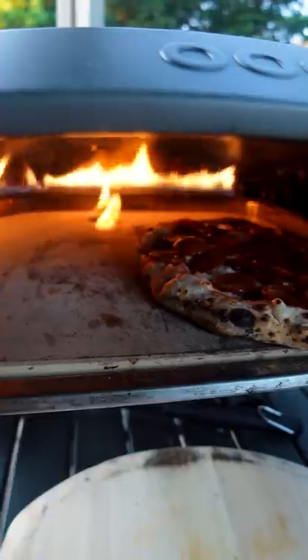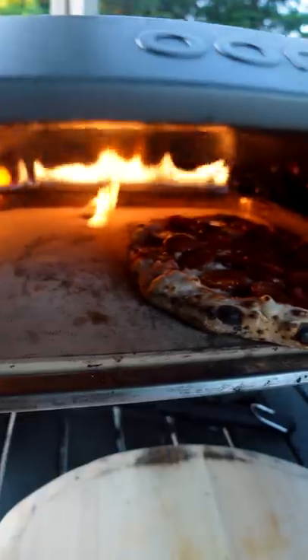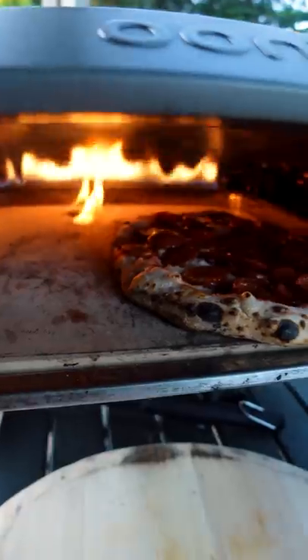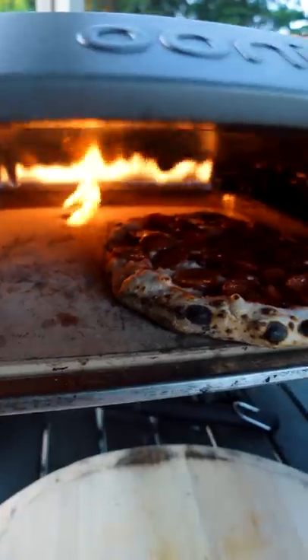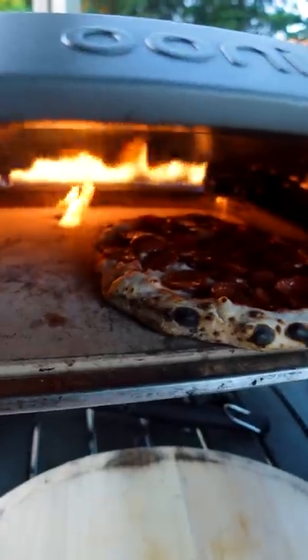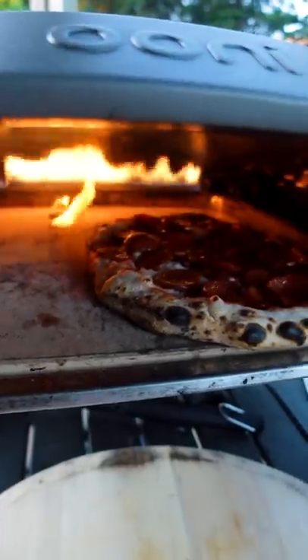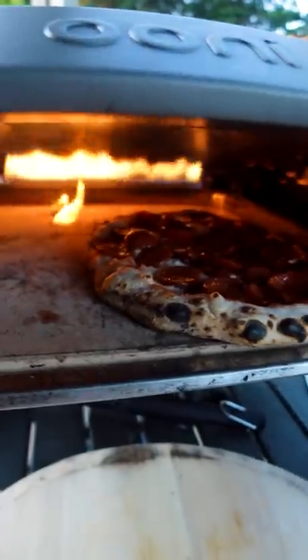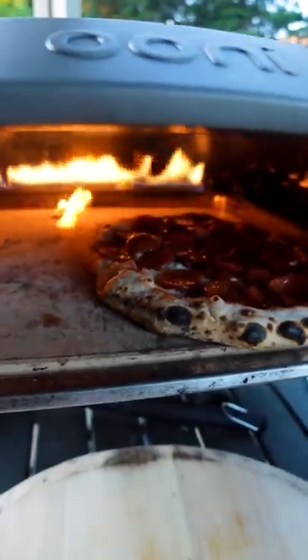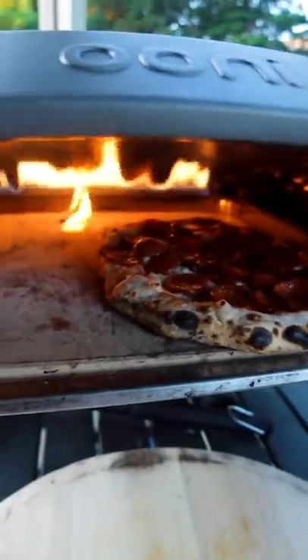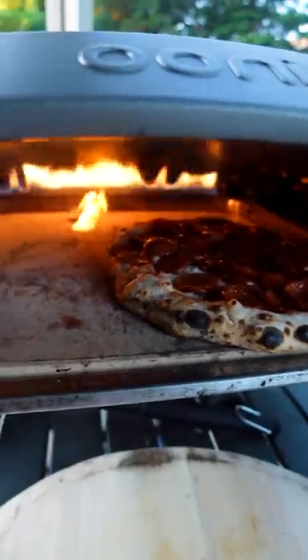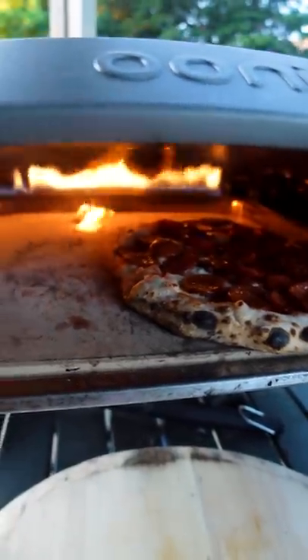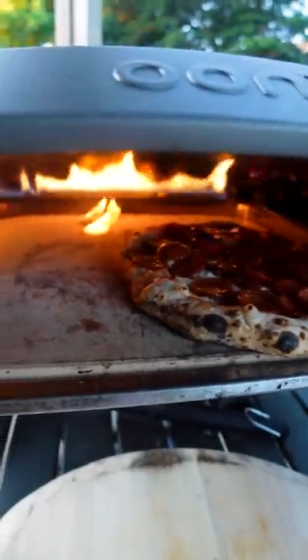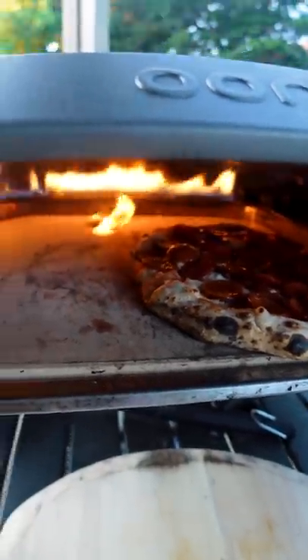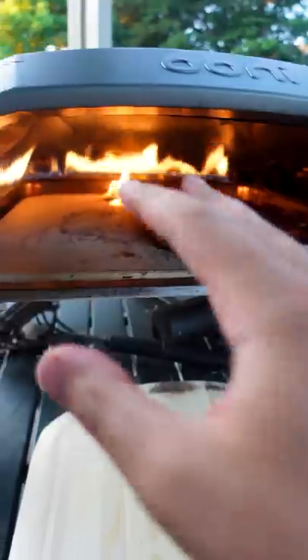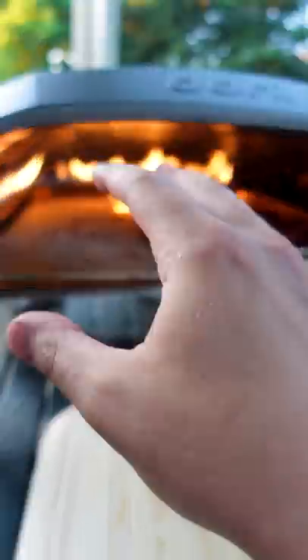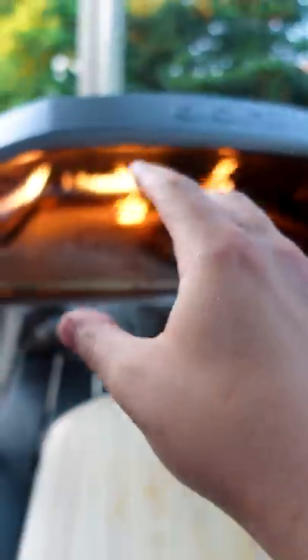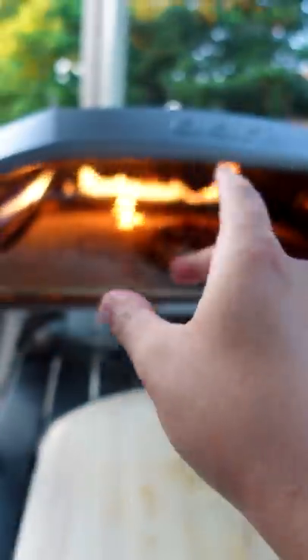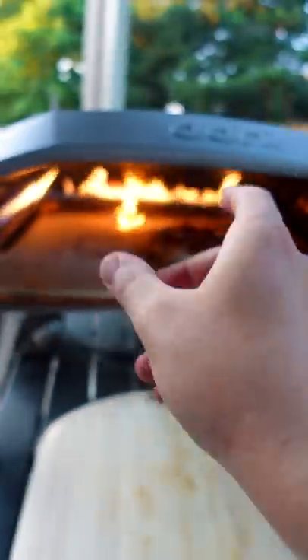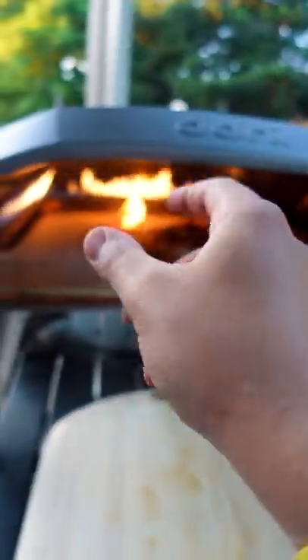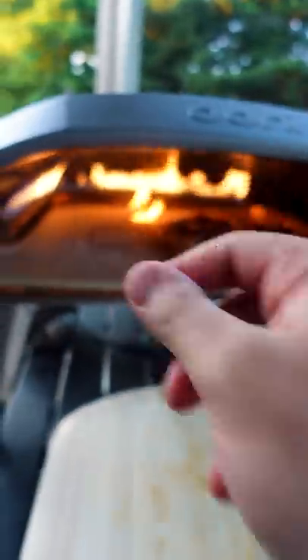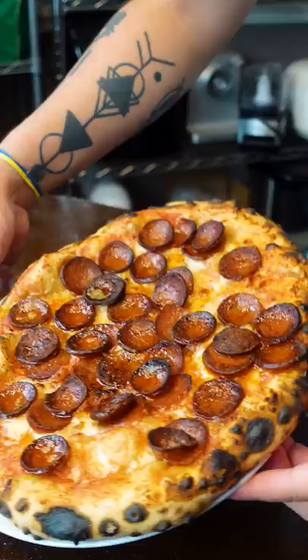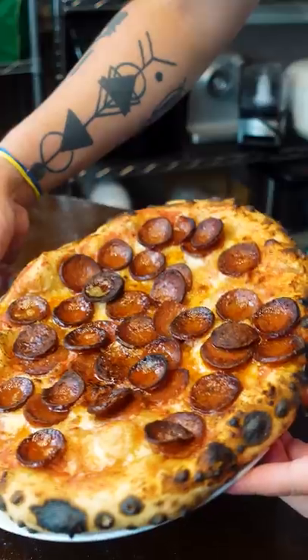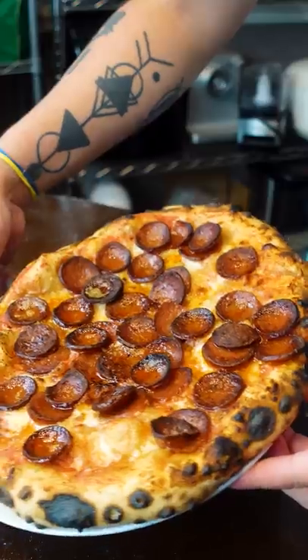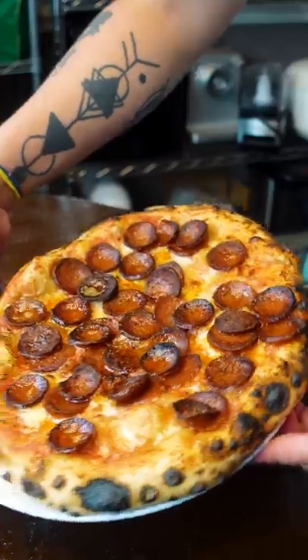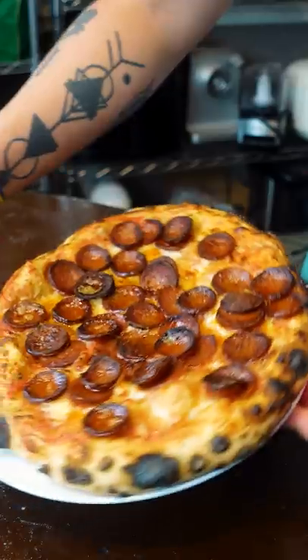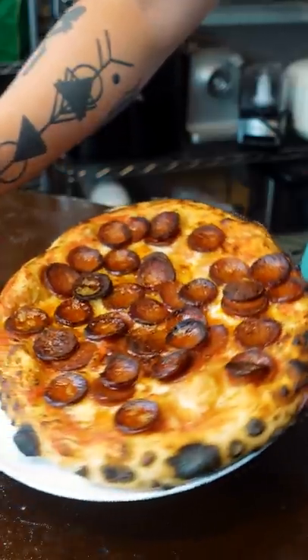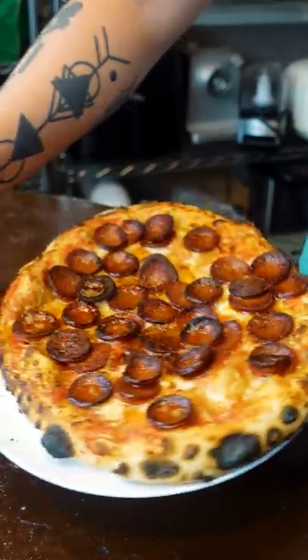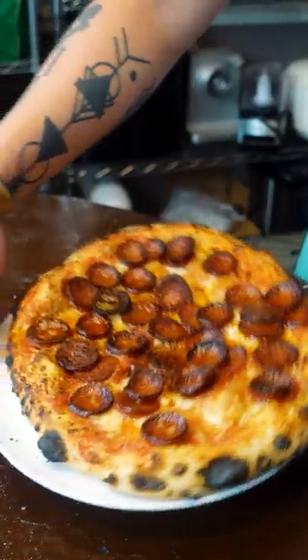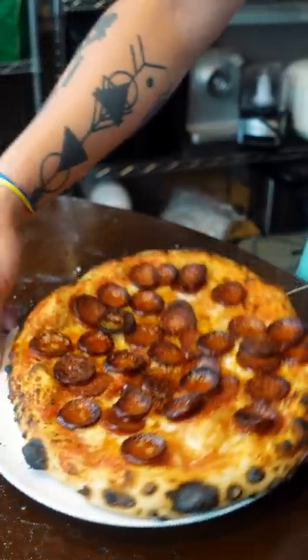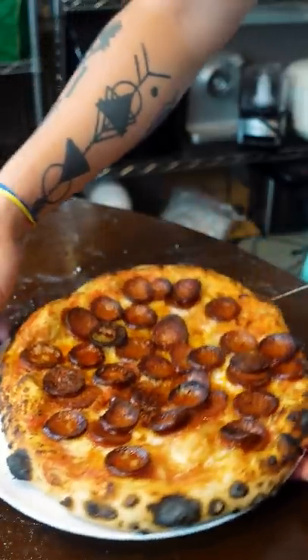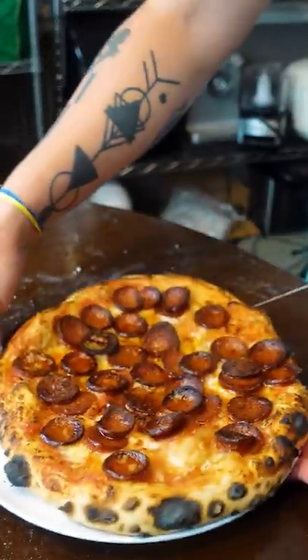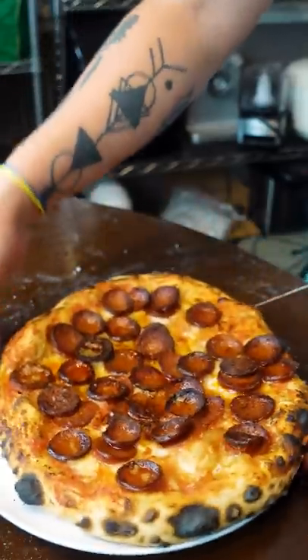Damn, we lost the pepperoni back there. Looking like Hey Arnold a little bit — that's fine.